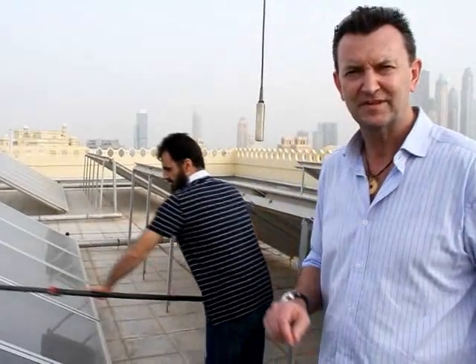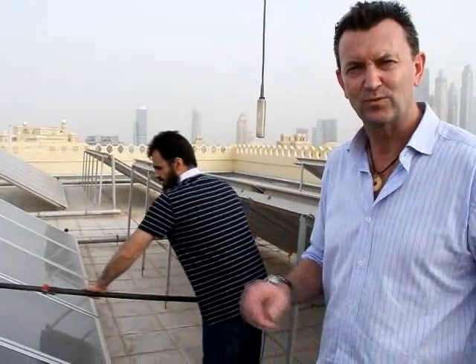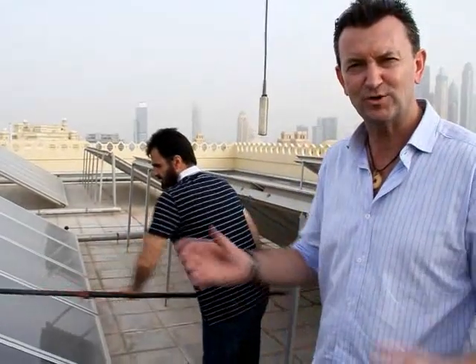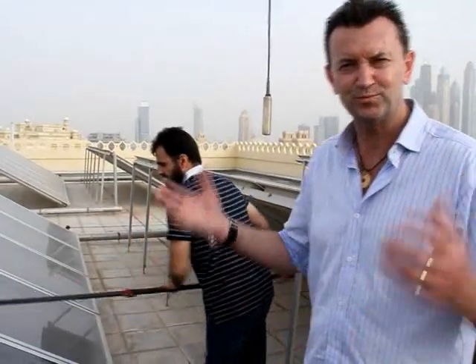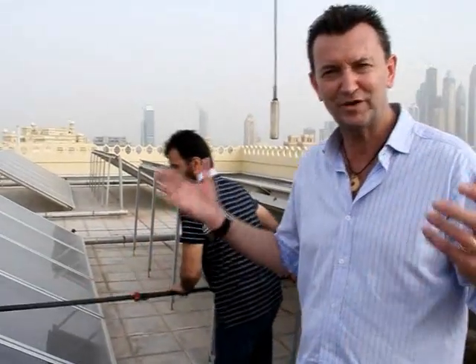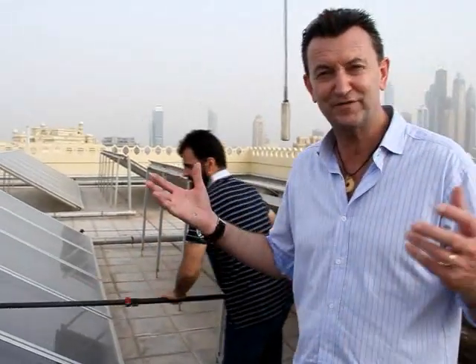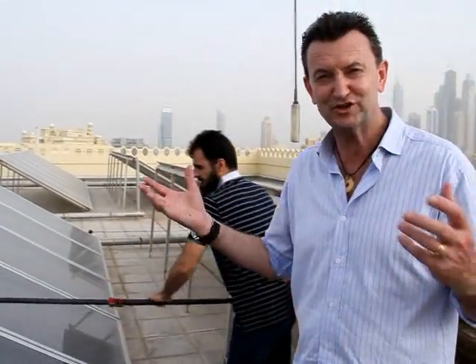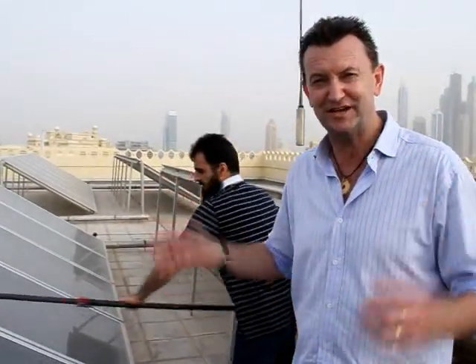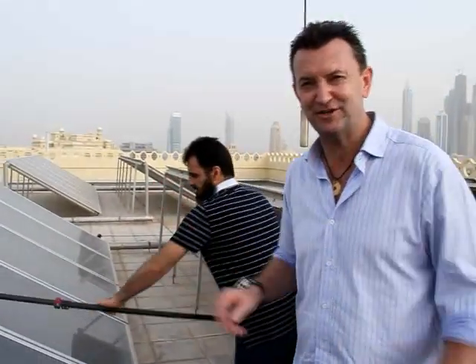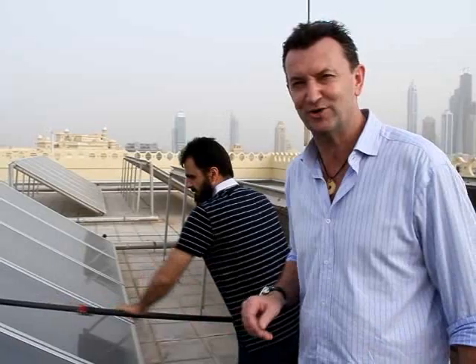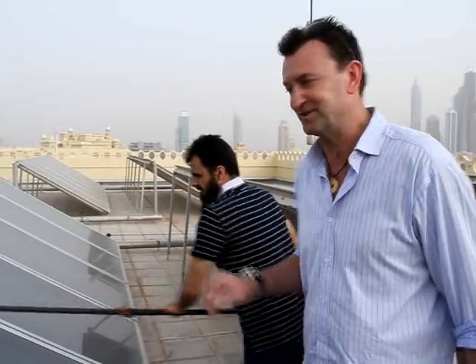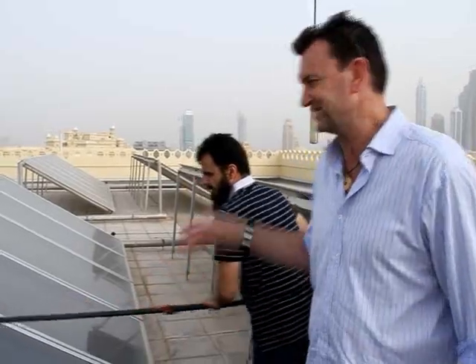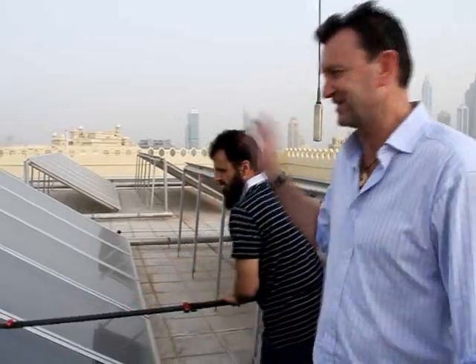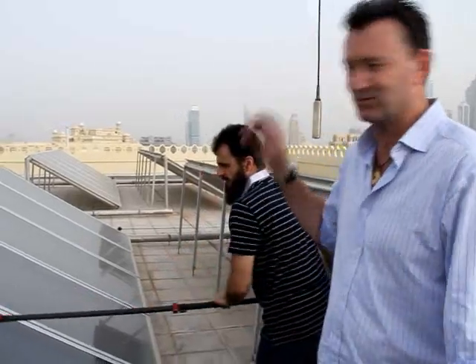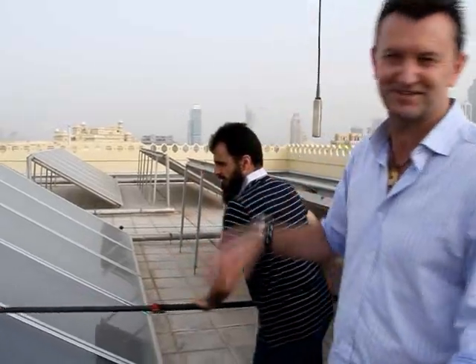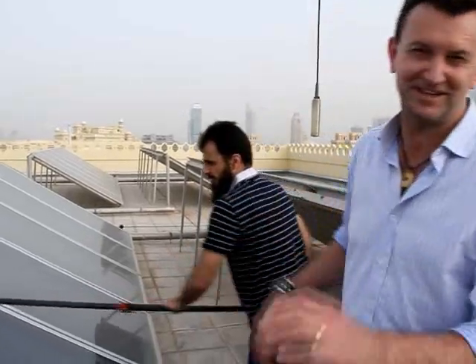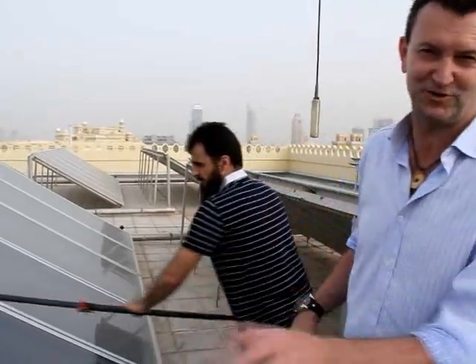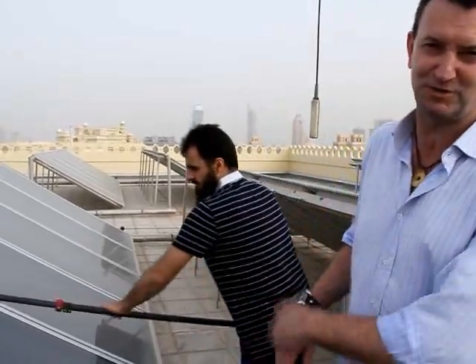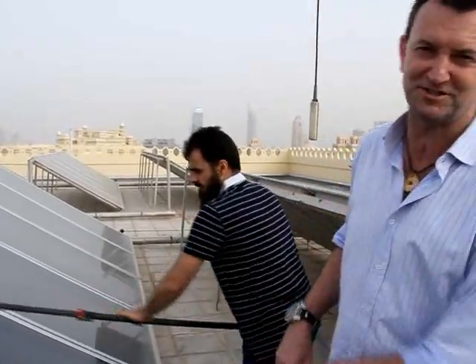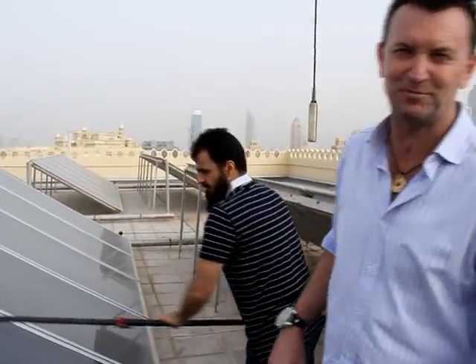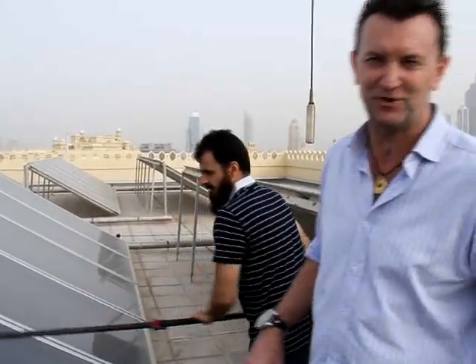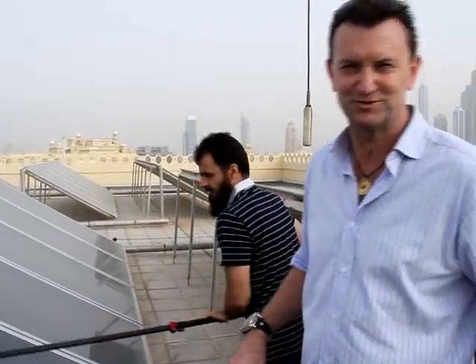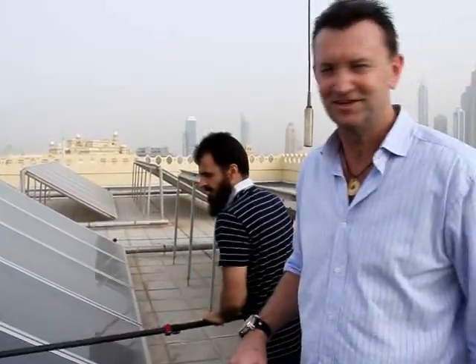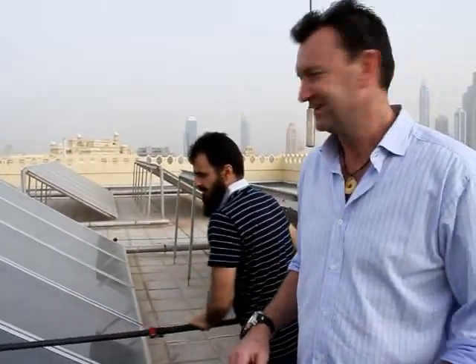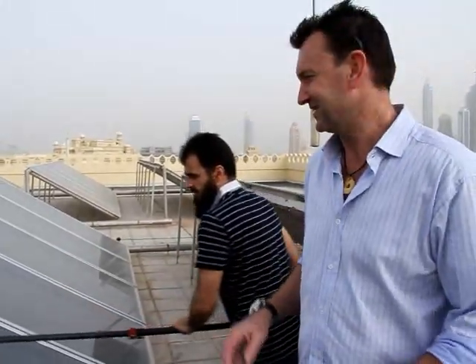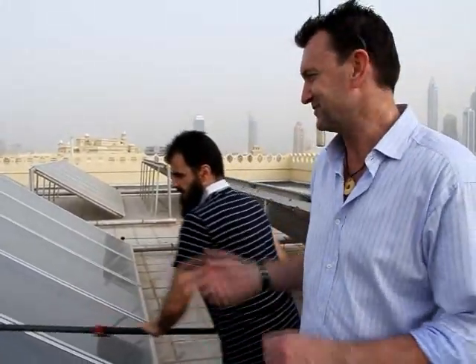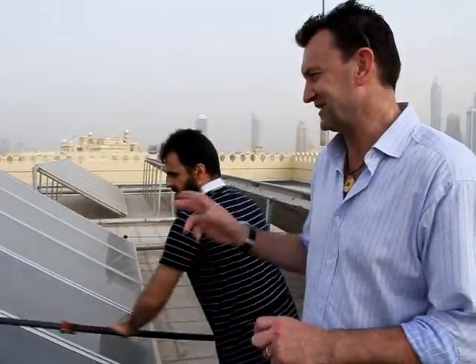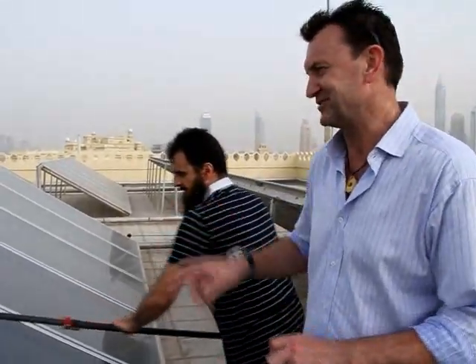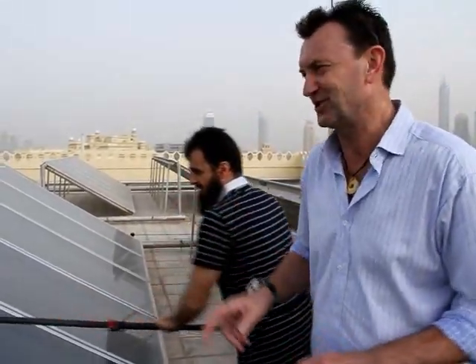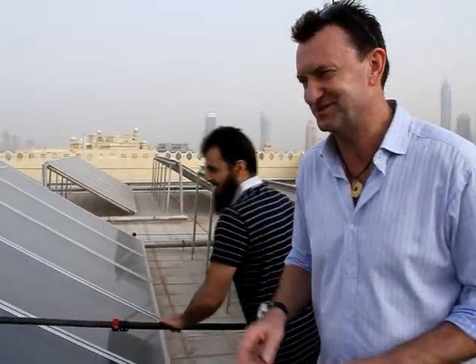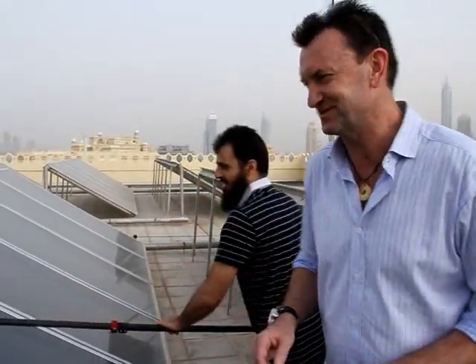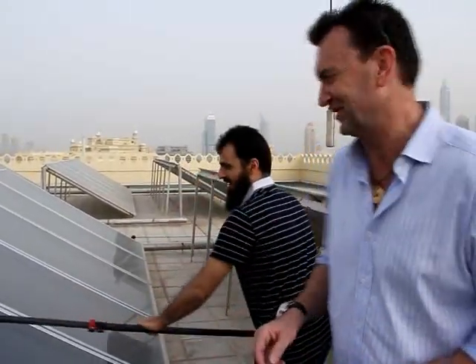We'd finished our video but Darak wants to clean all the rest of the panels and he really enjoys himself.